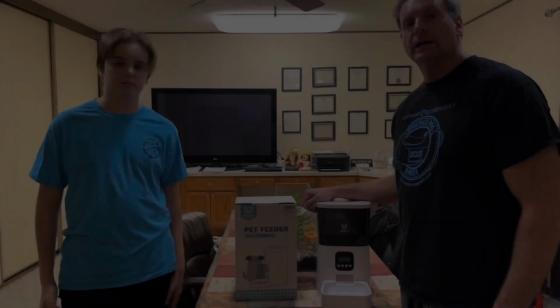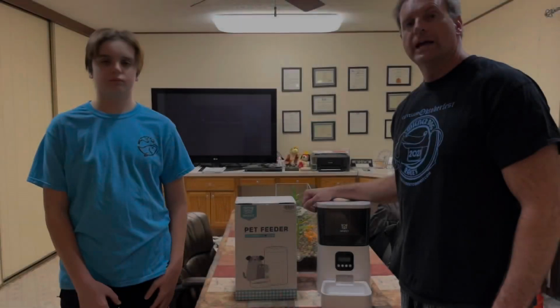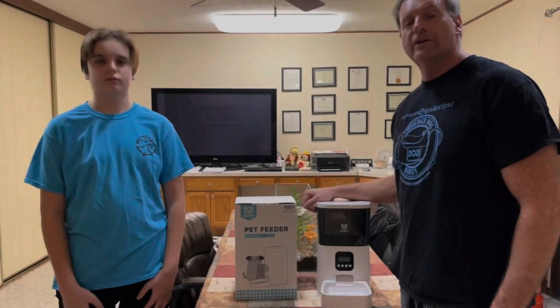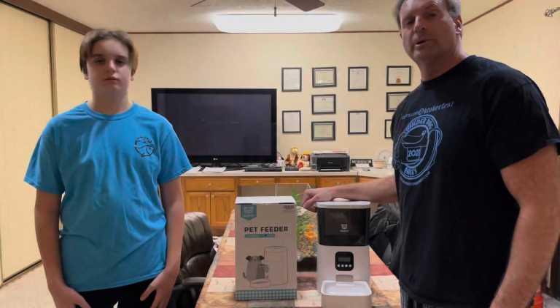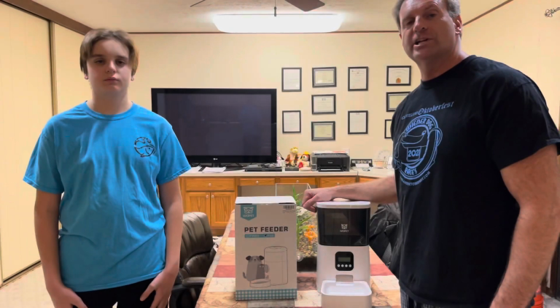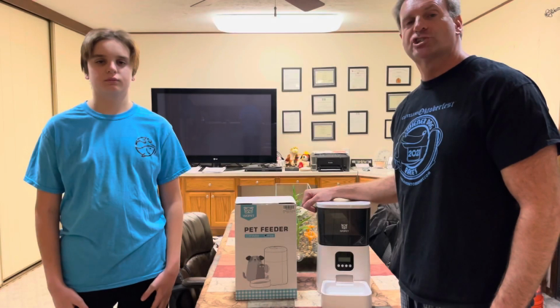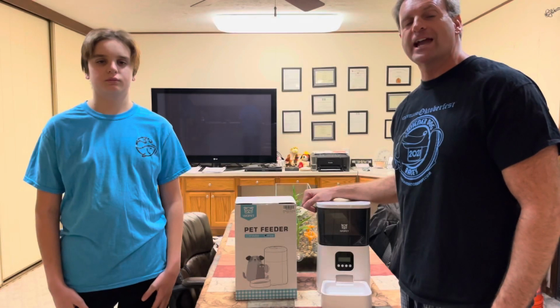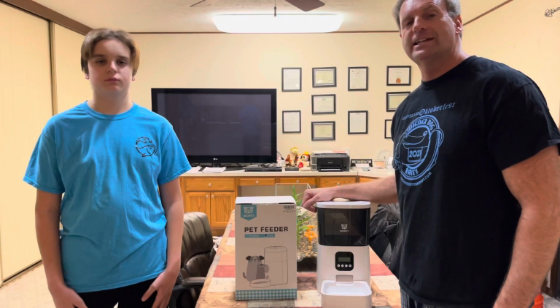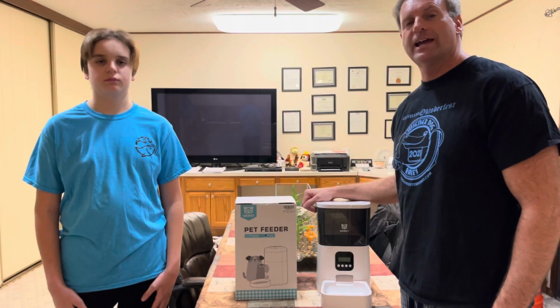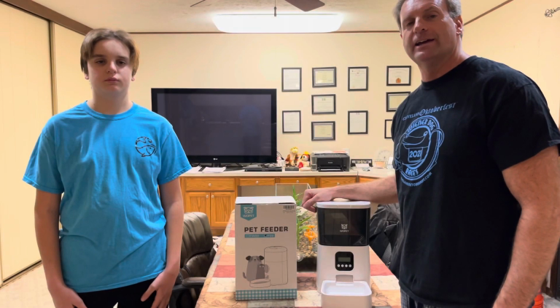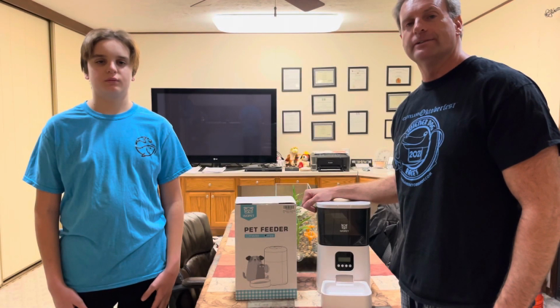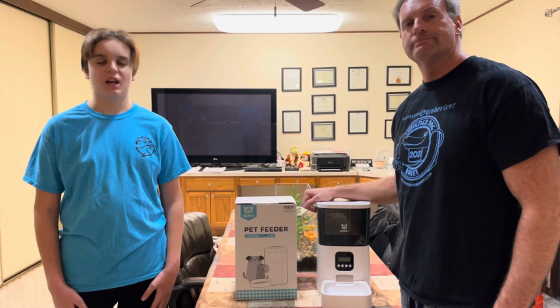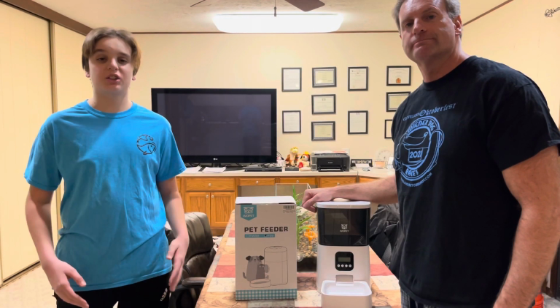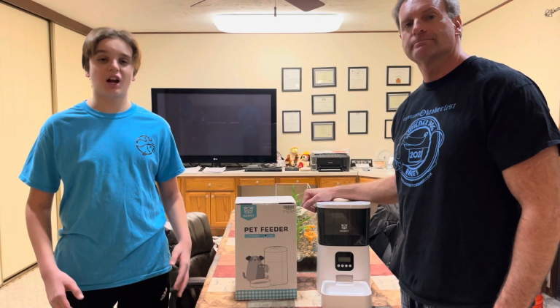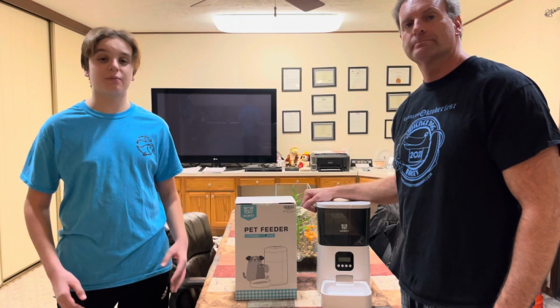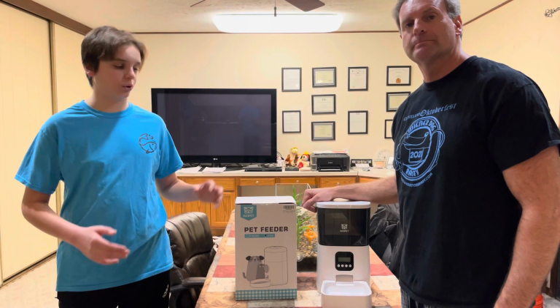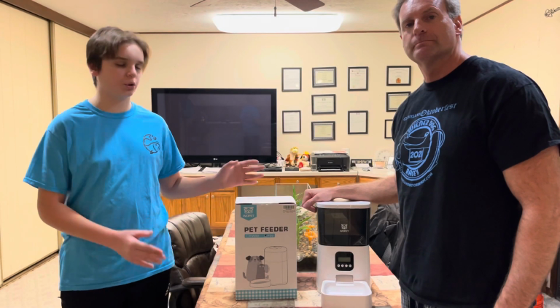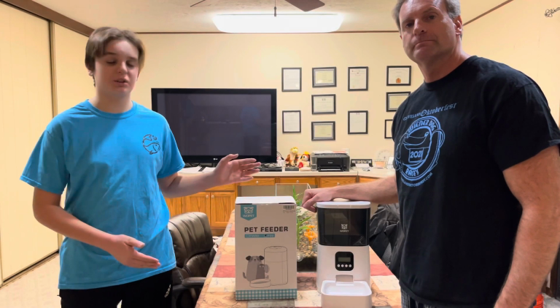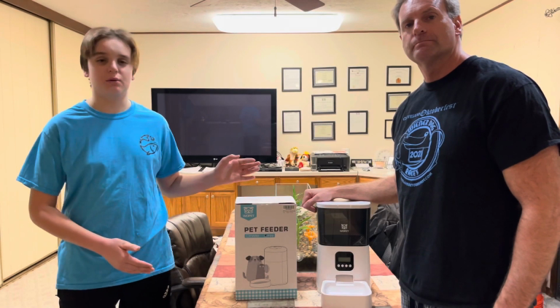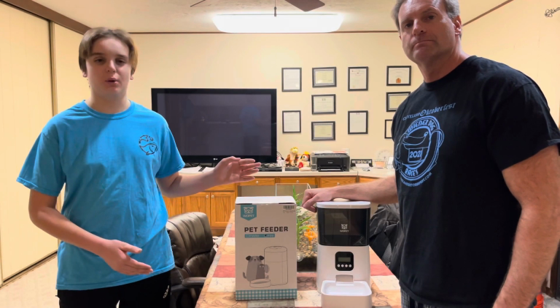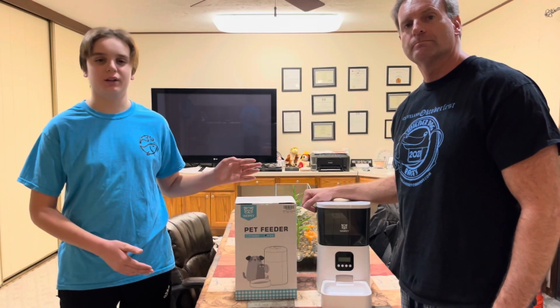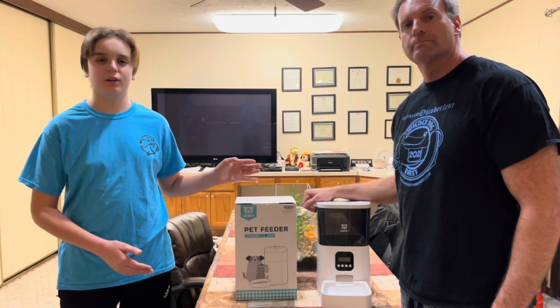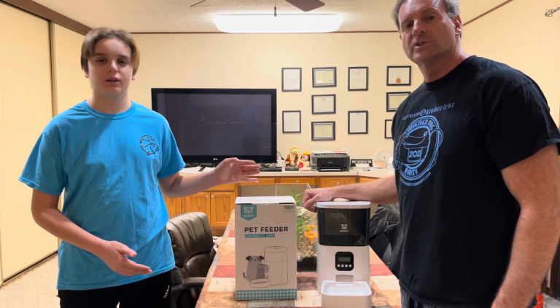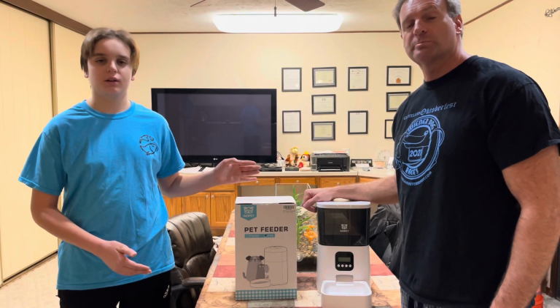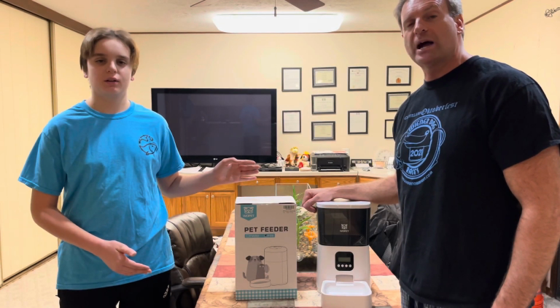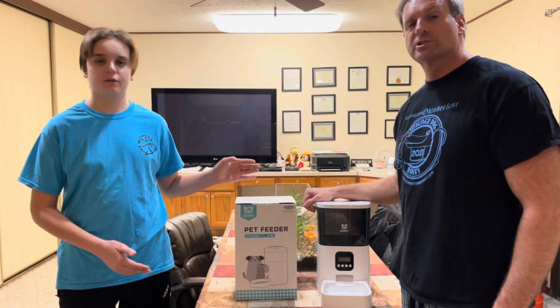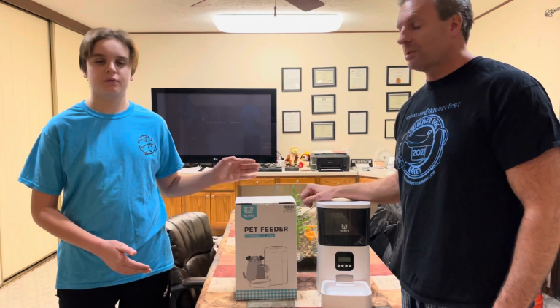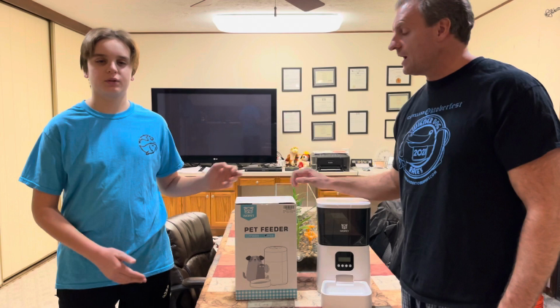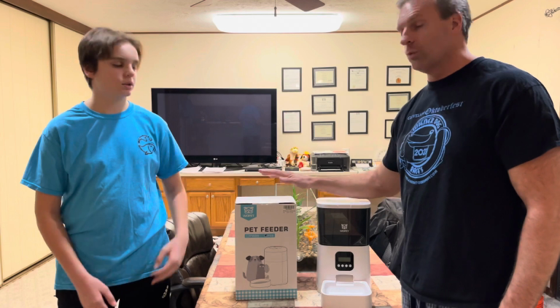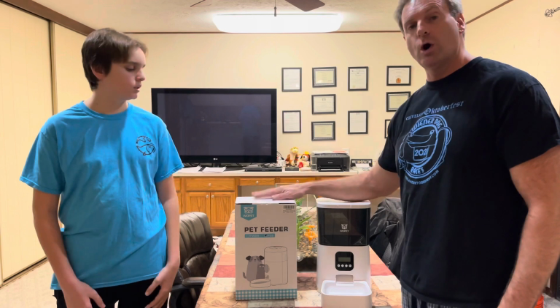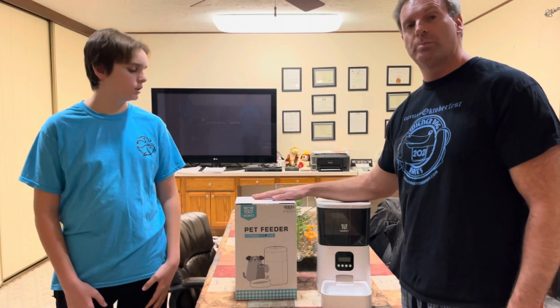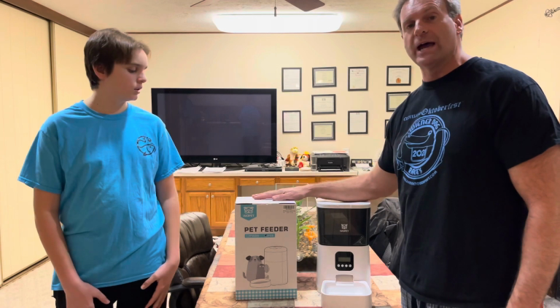Hey everybody, it's Jack and Dan. And it's time for a Christmas giveaway, sponsored by Wopet.